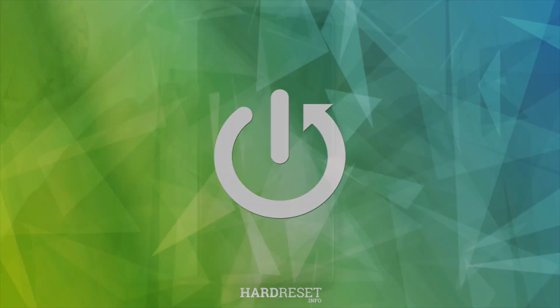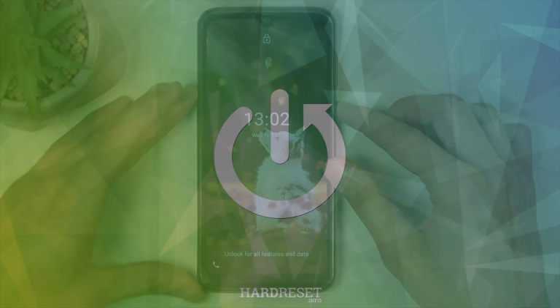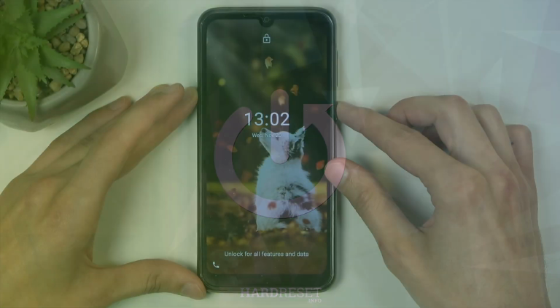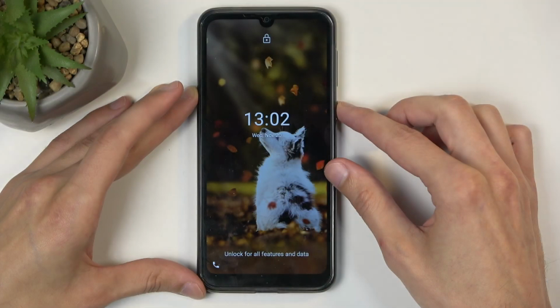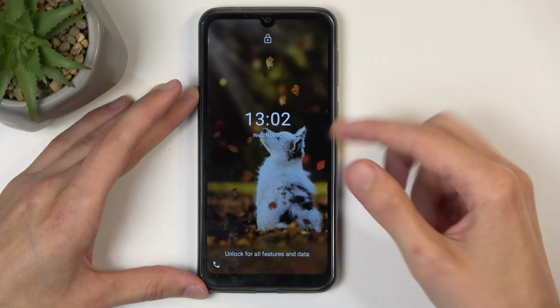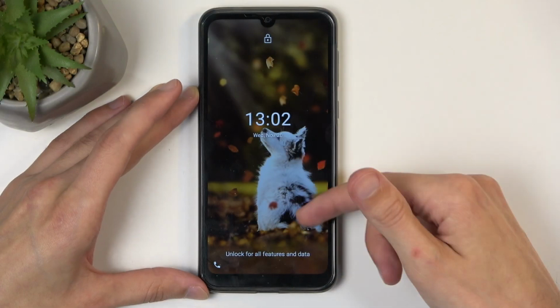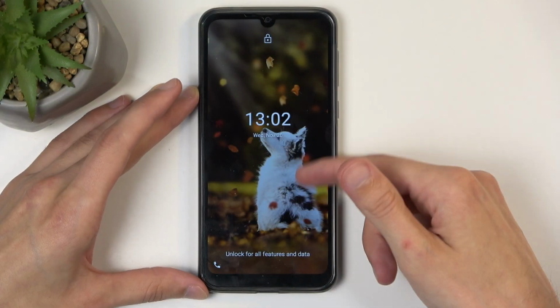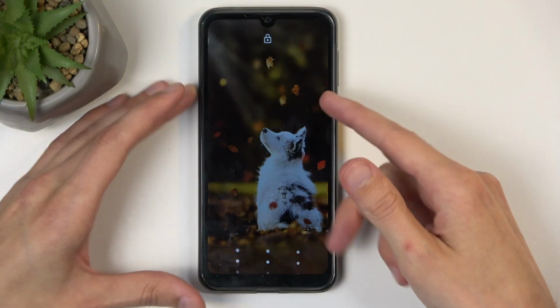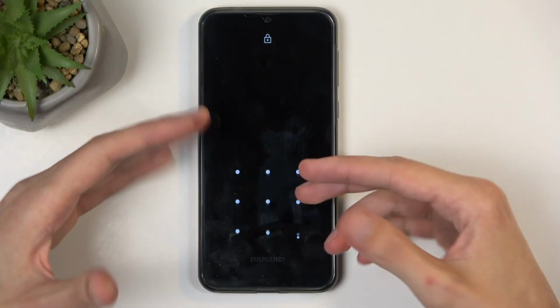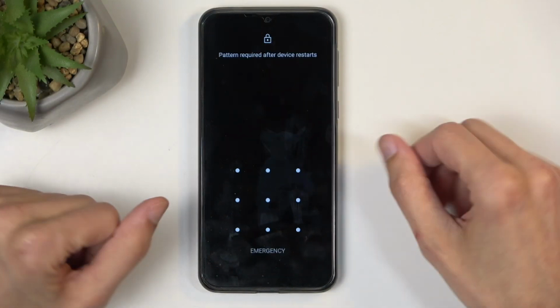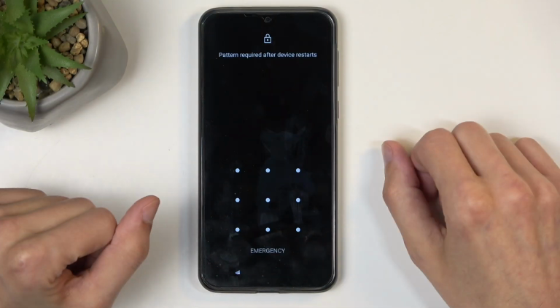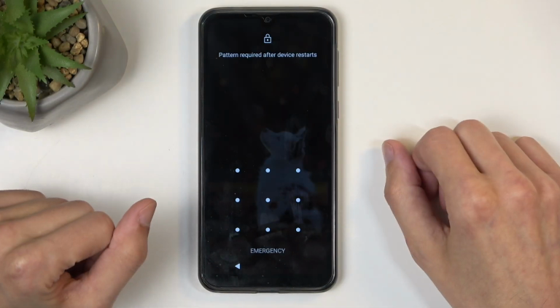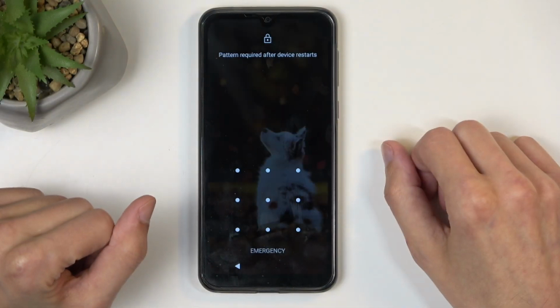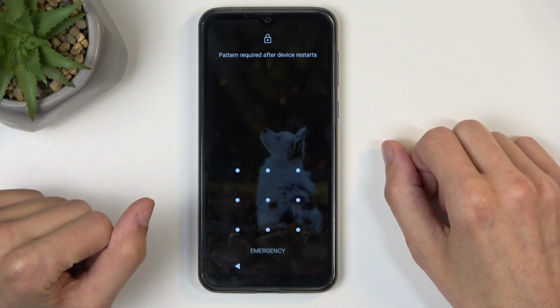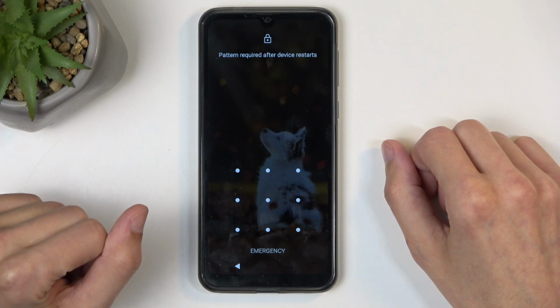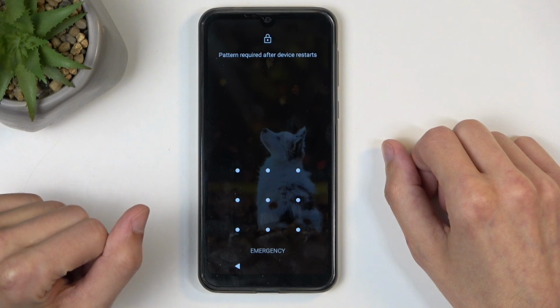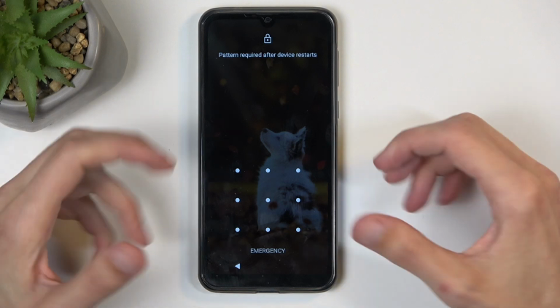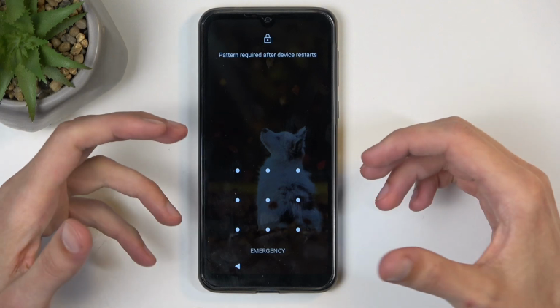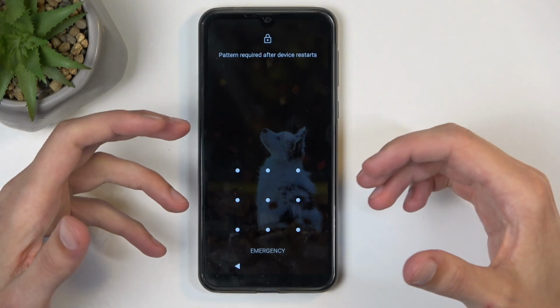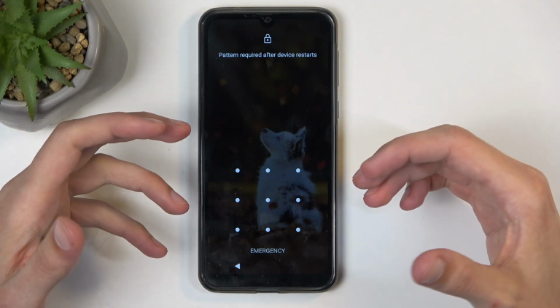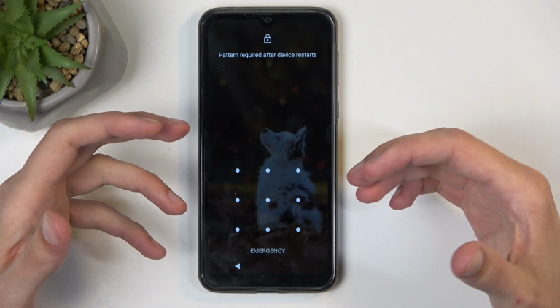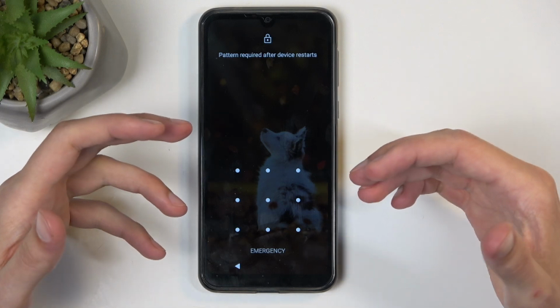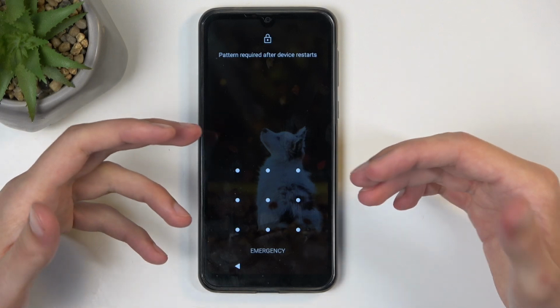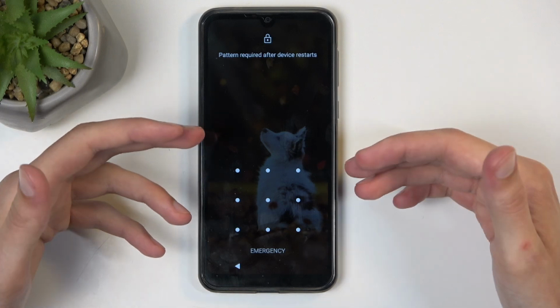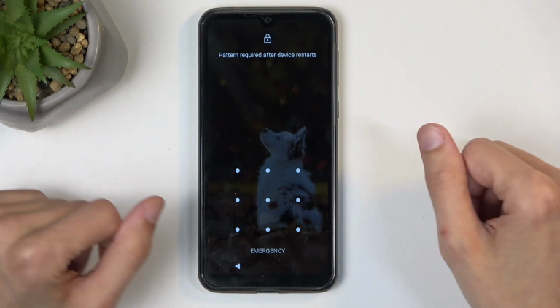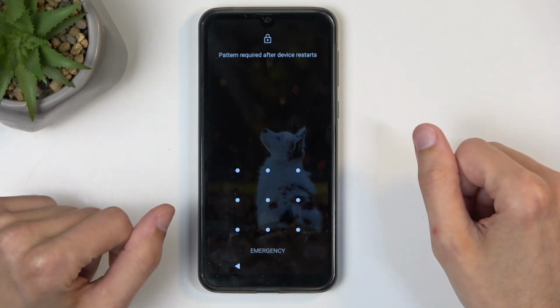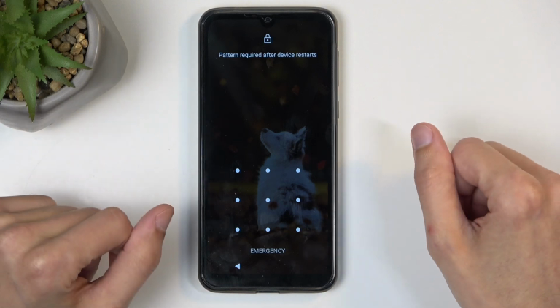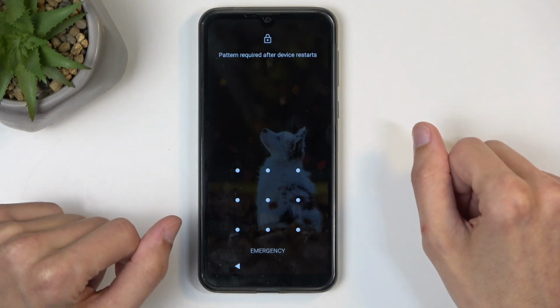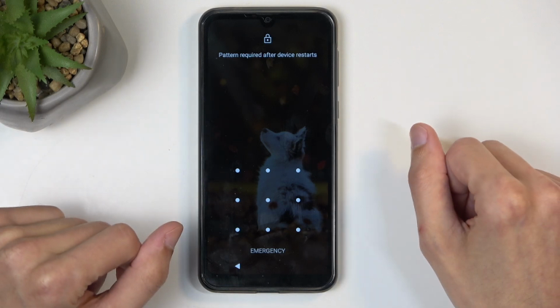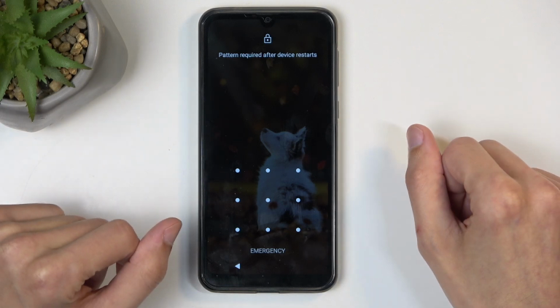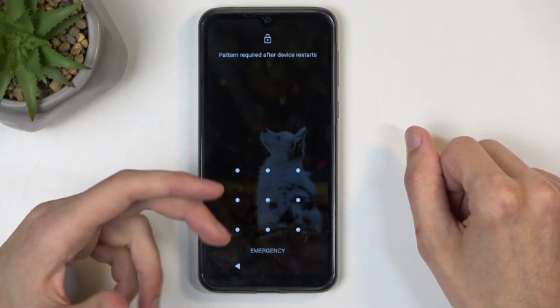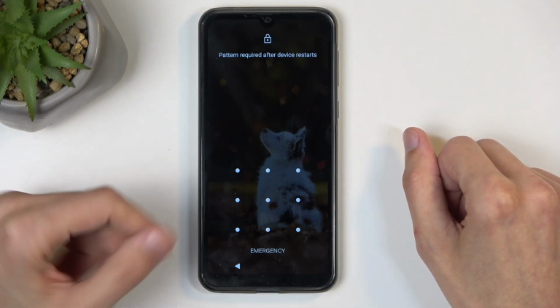Before I get started, I'm going to quickly mention I do have a pattern set, and I will start this process from the lock screen as though I don't know it.